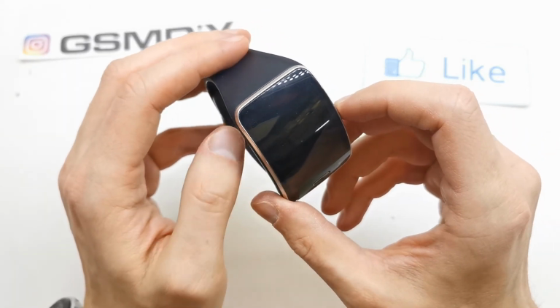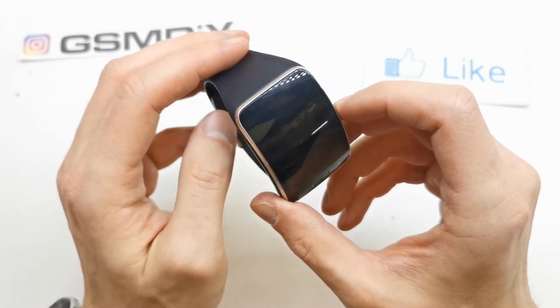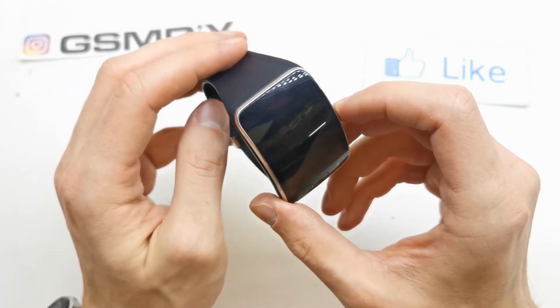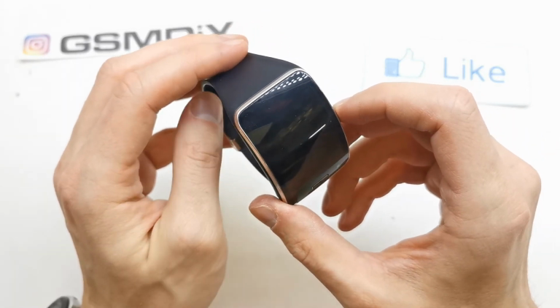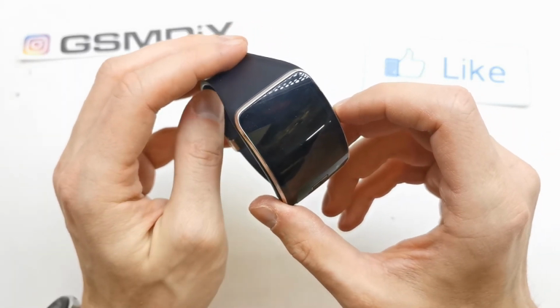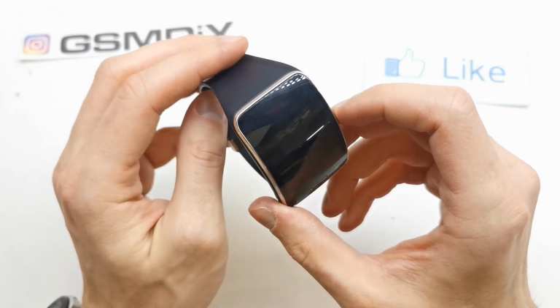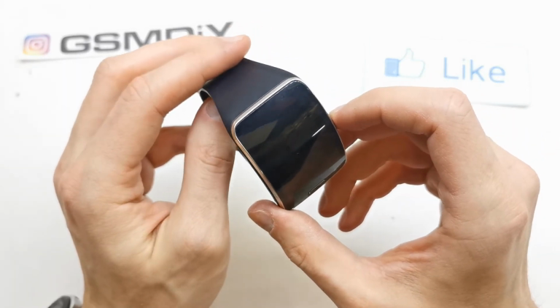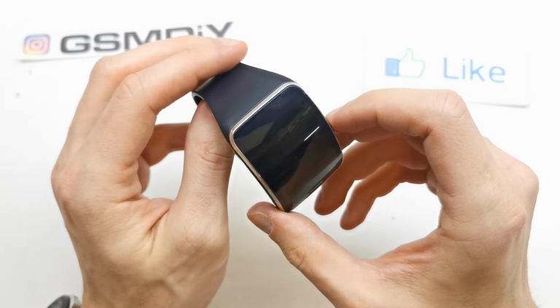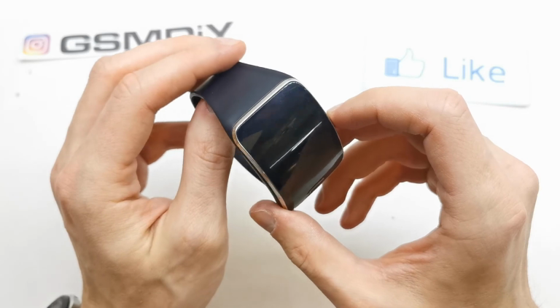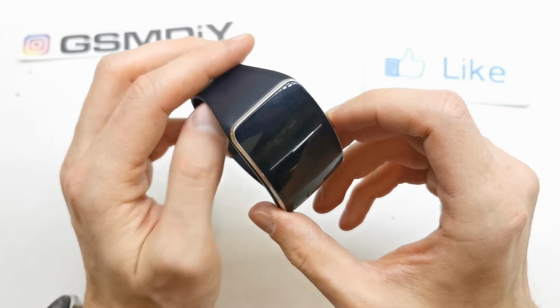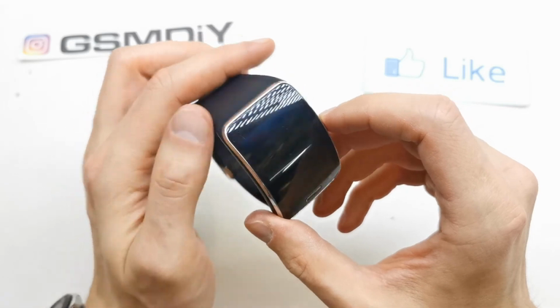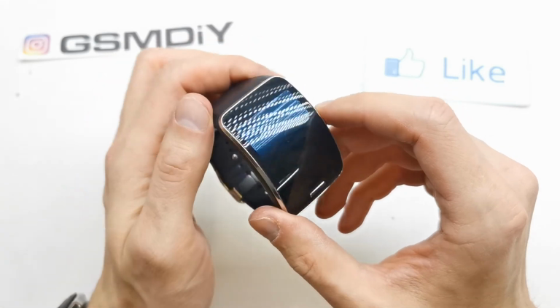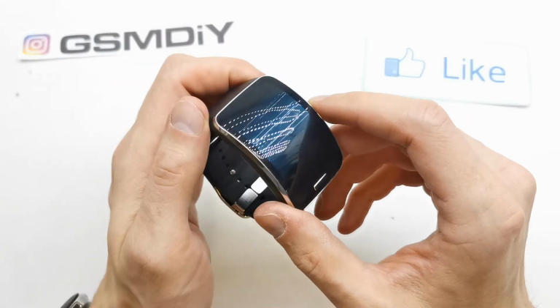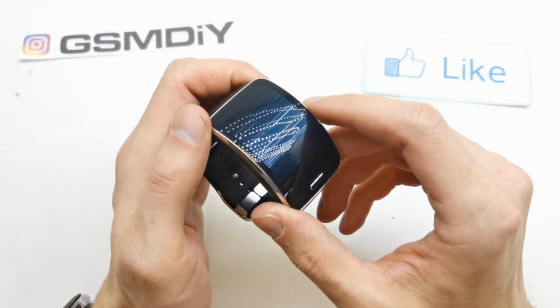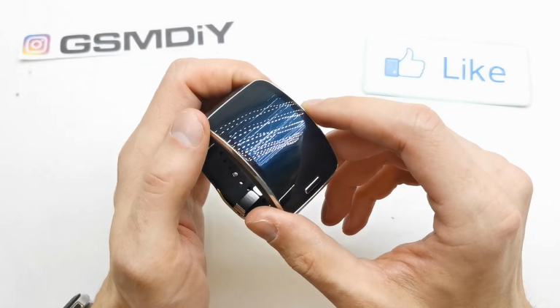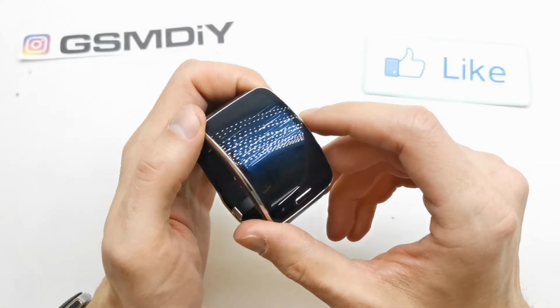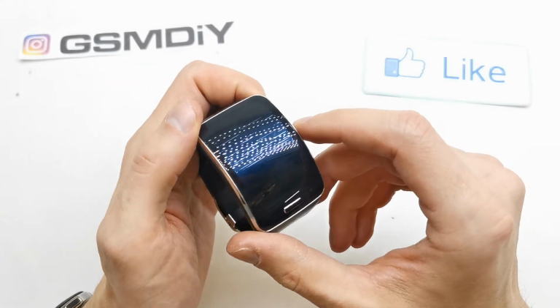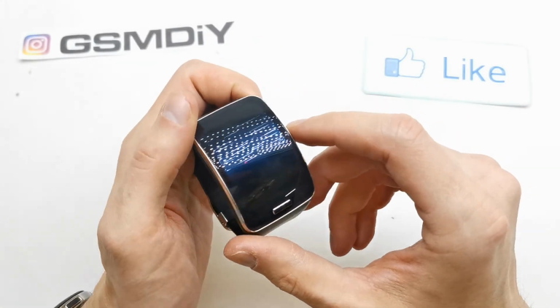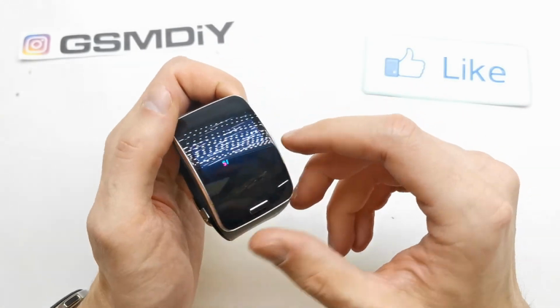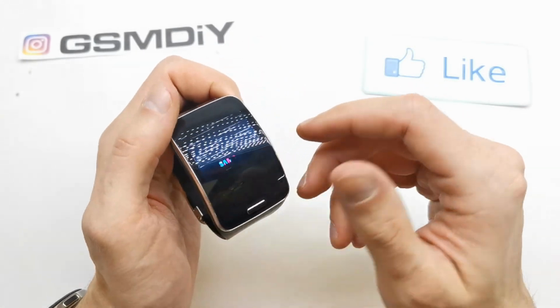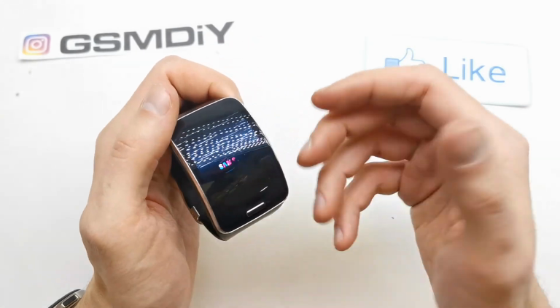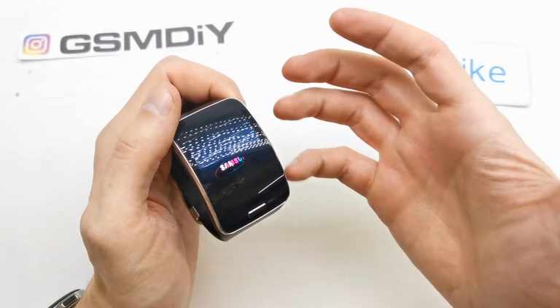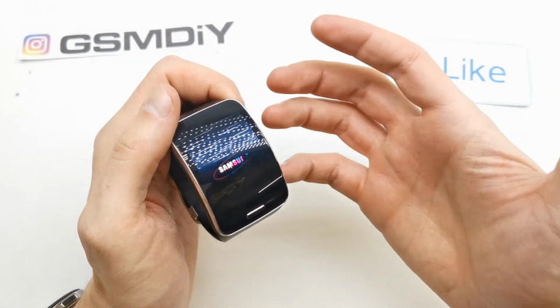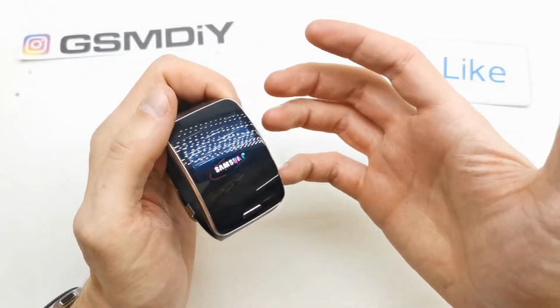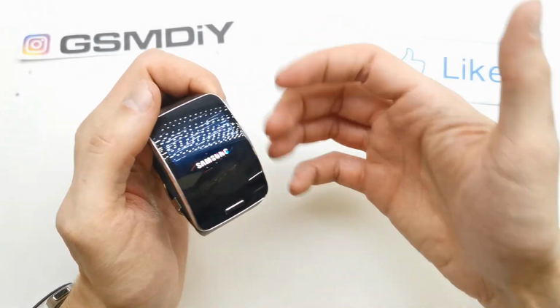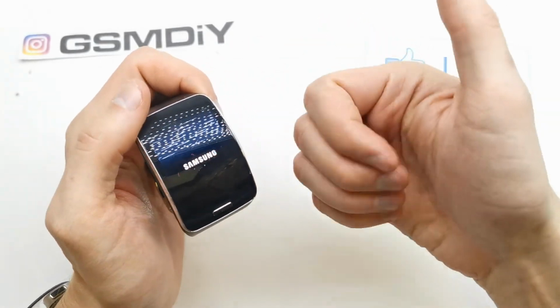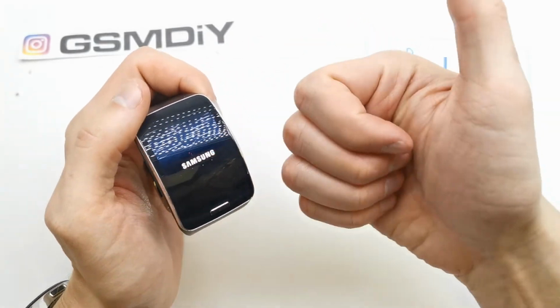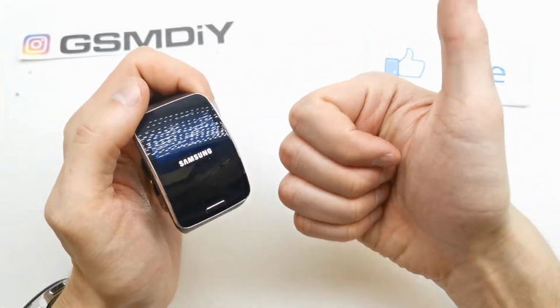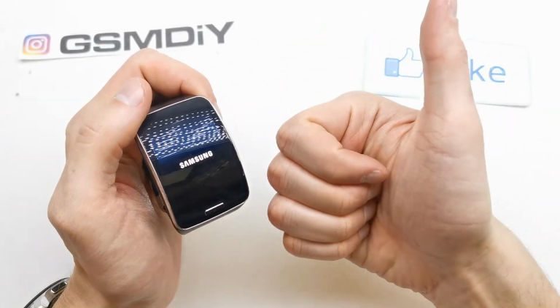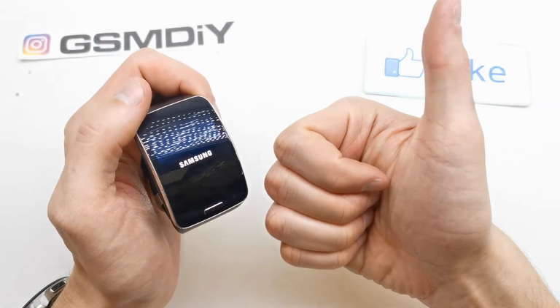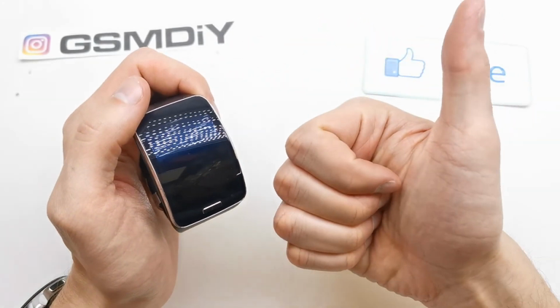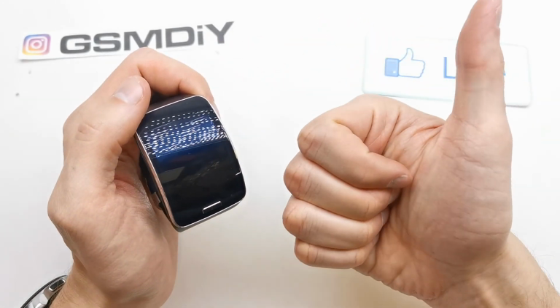So that's it. Anyway, I hope the video is helpful for you.